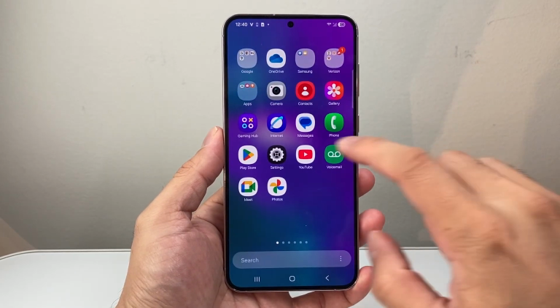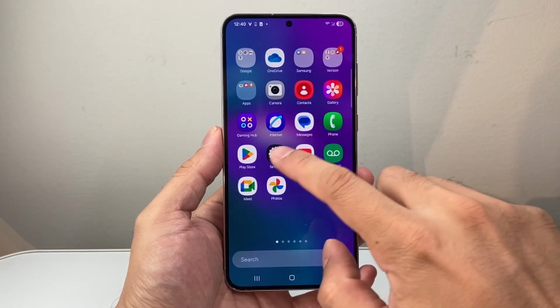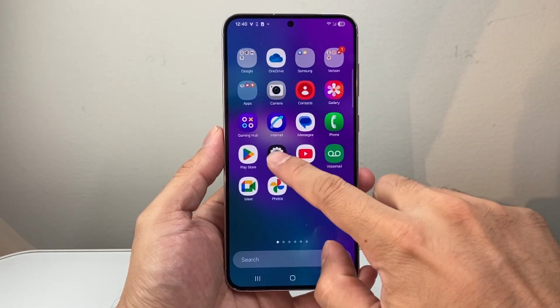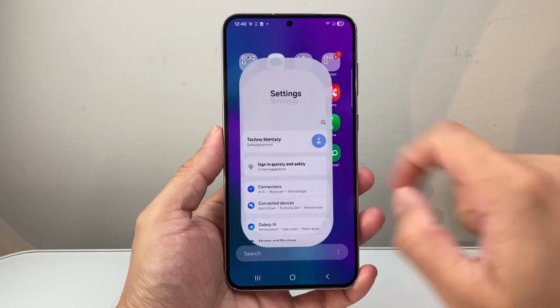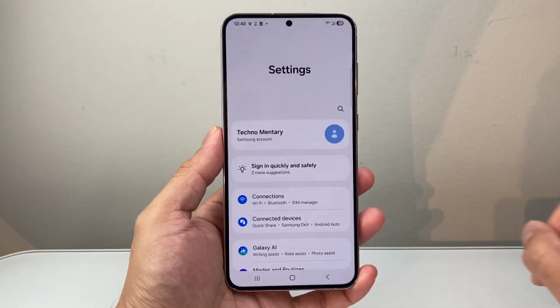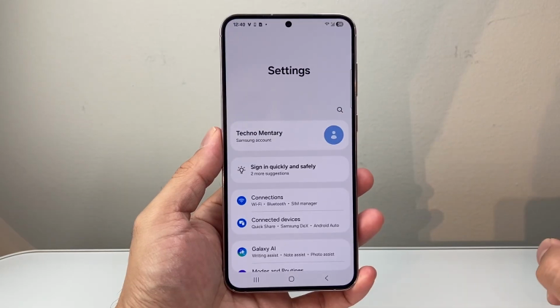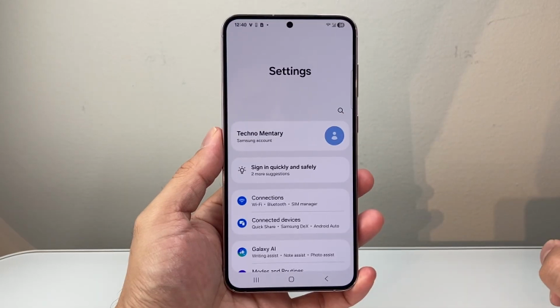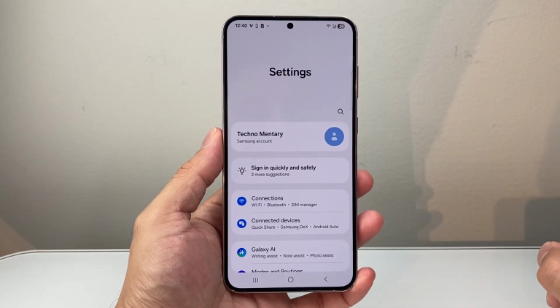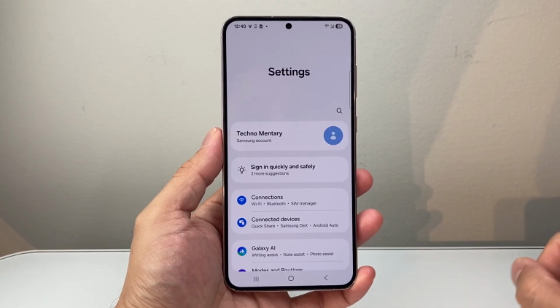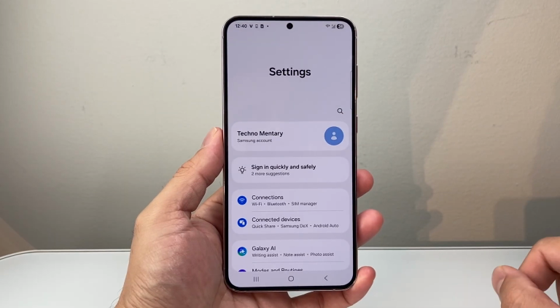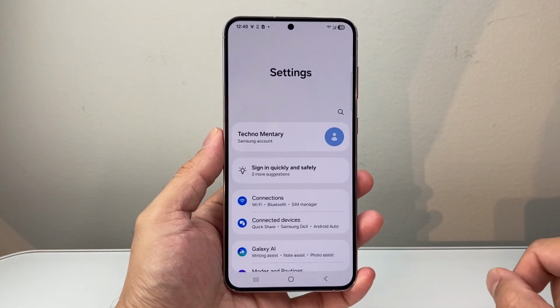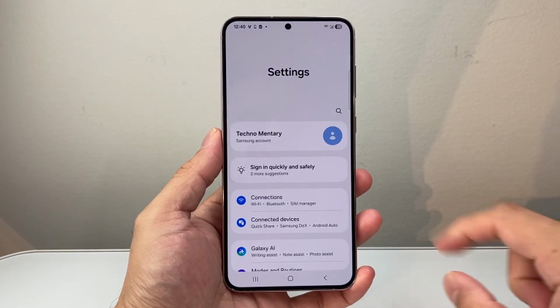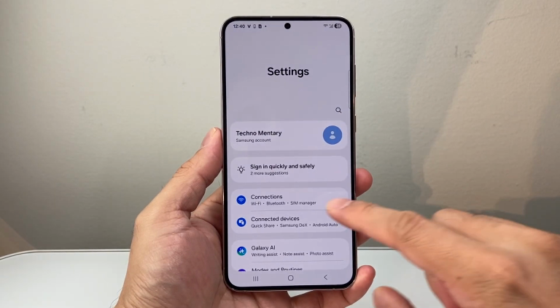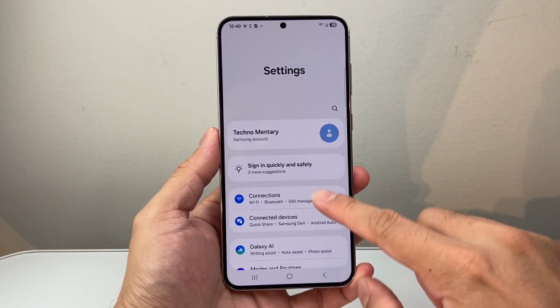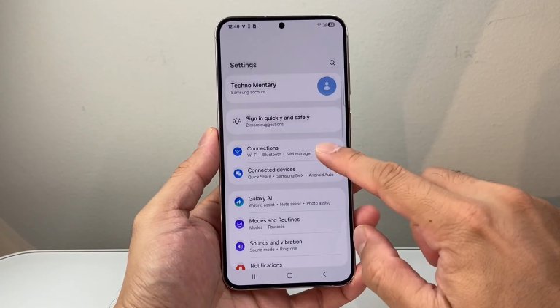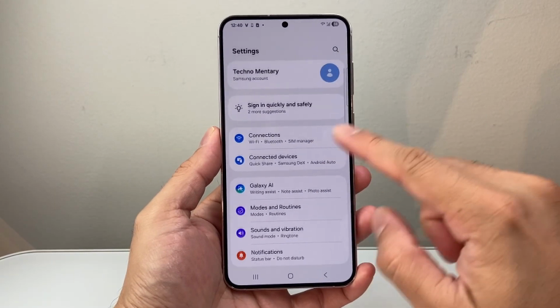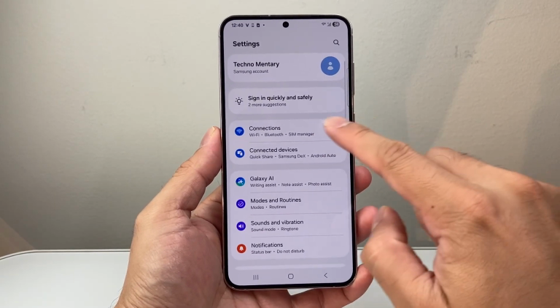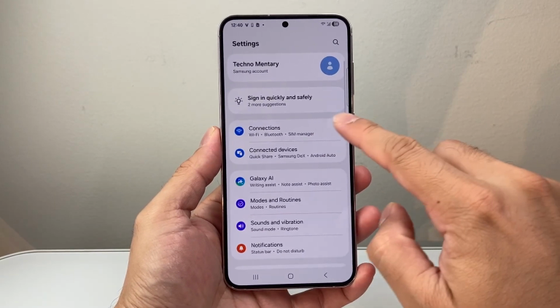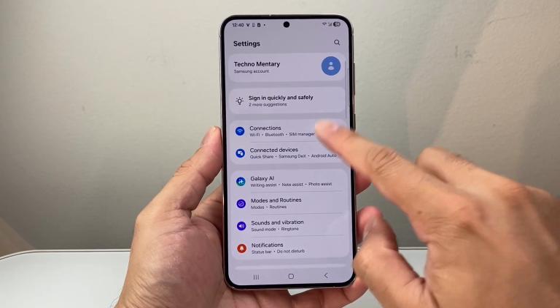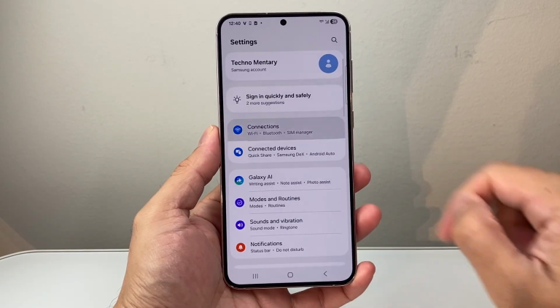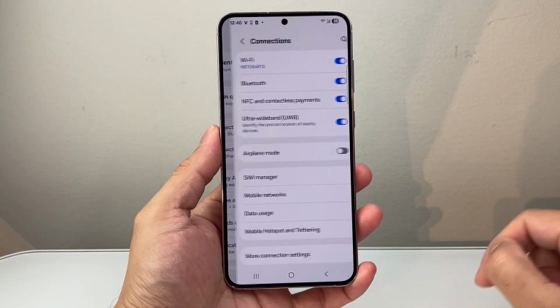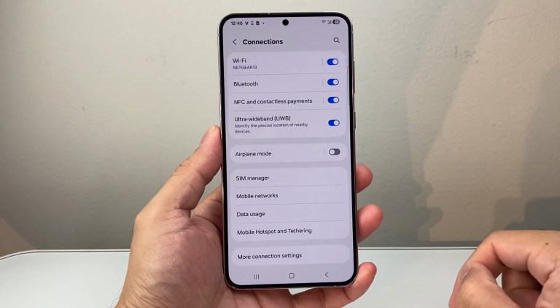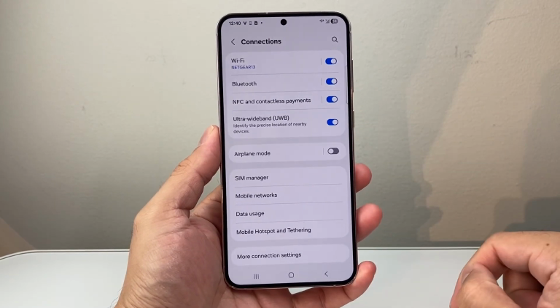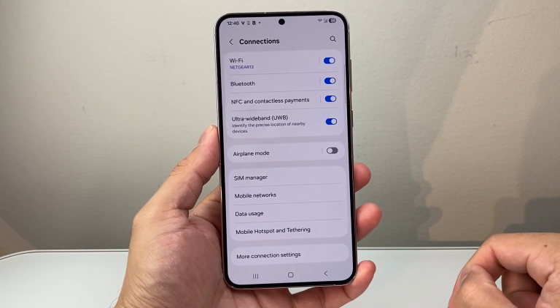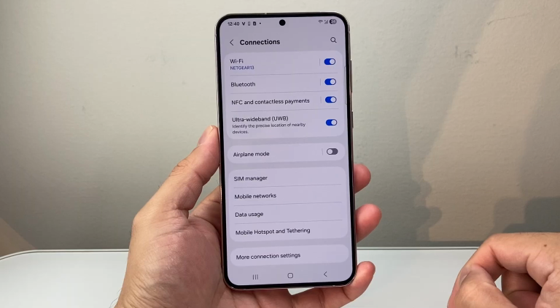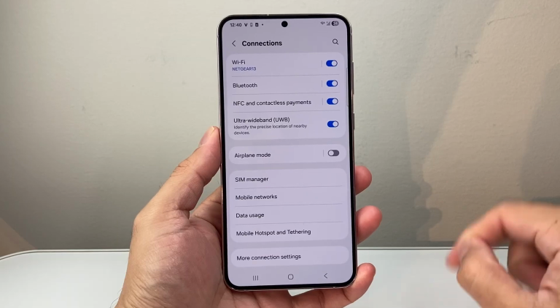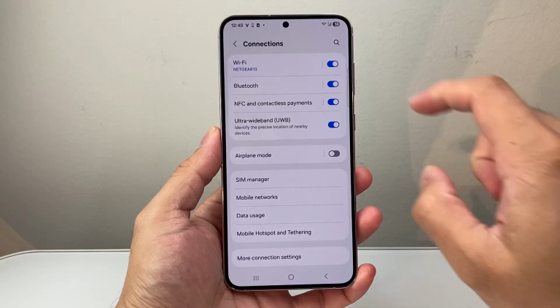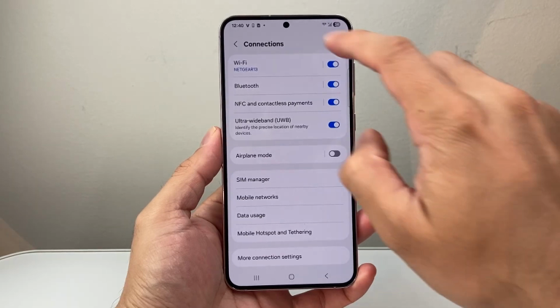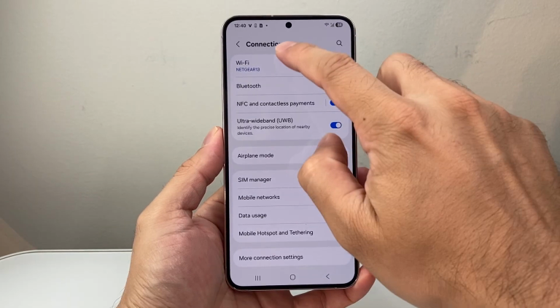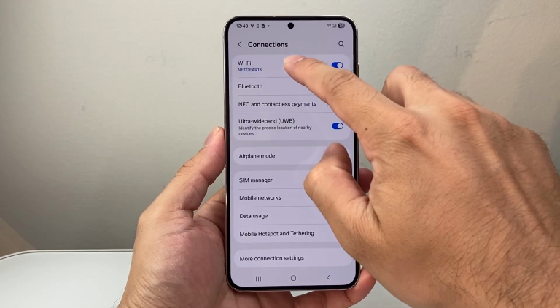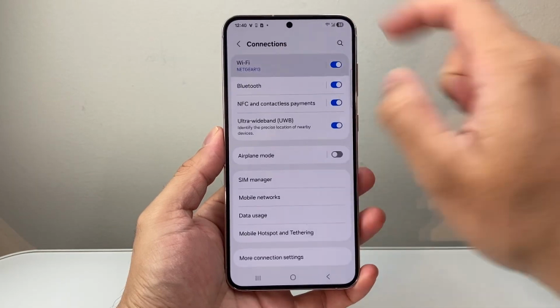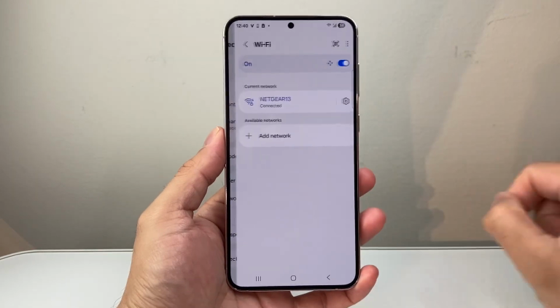First thing you need to do is go into your settings. From your settings here we're going to go to connections, and tap on Wi-Fi.